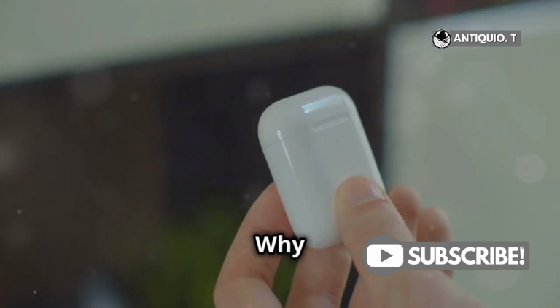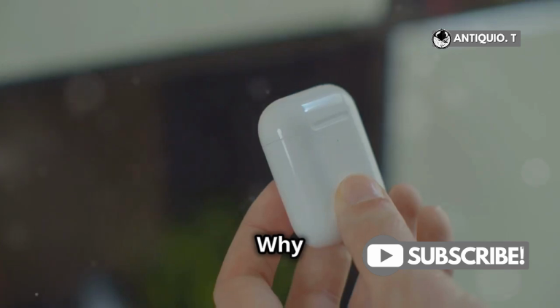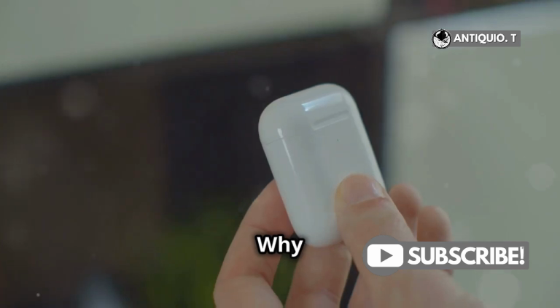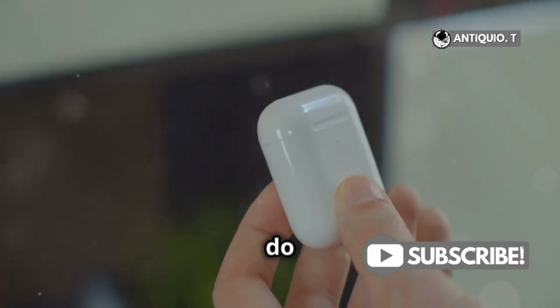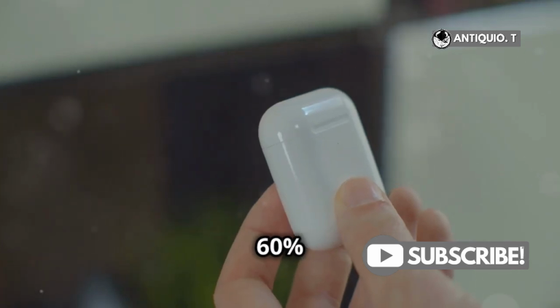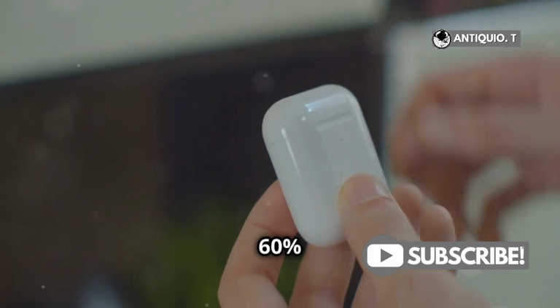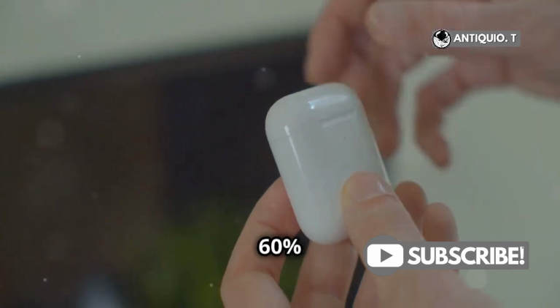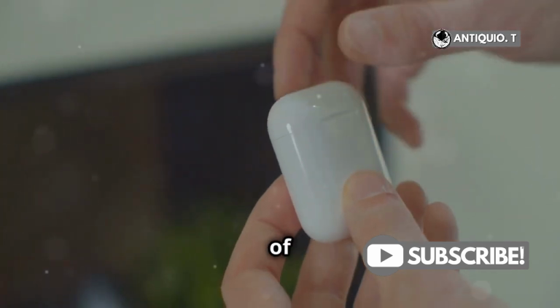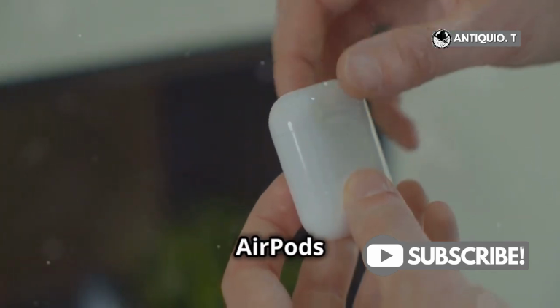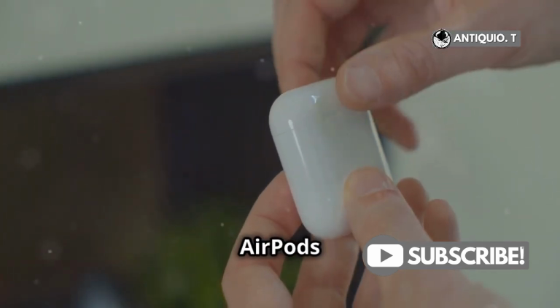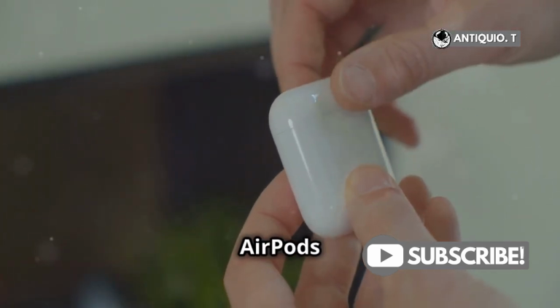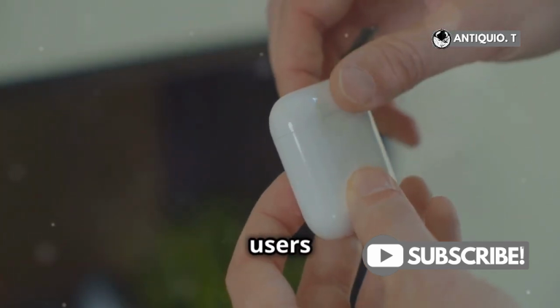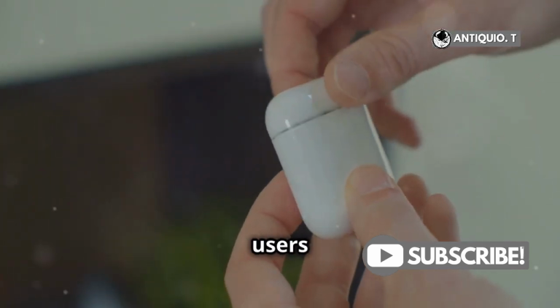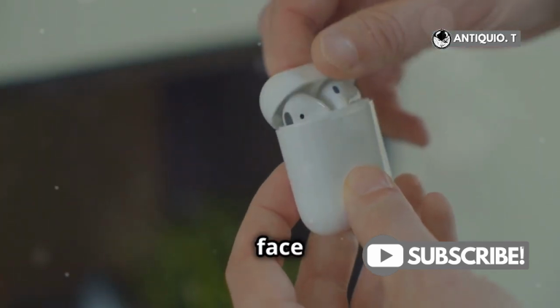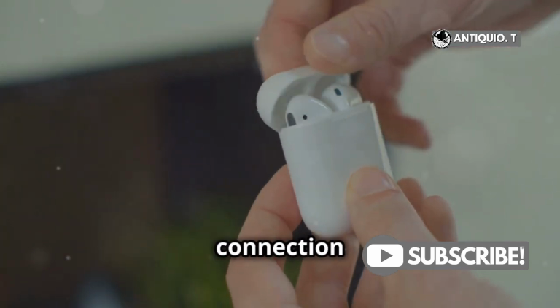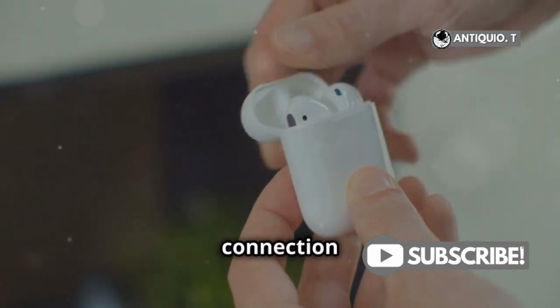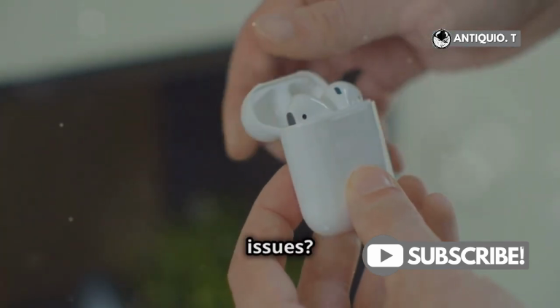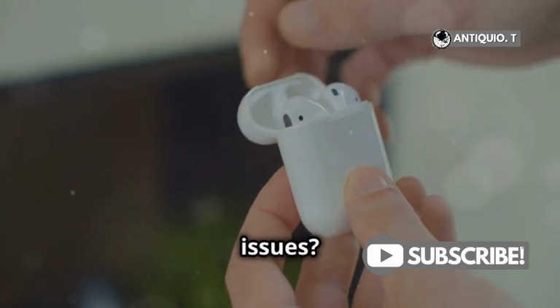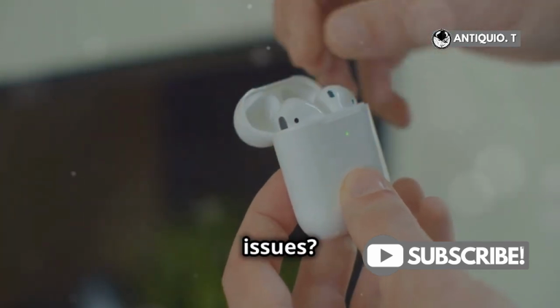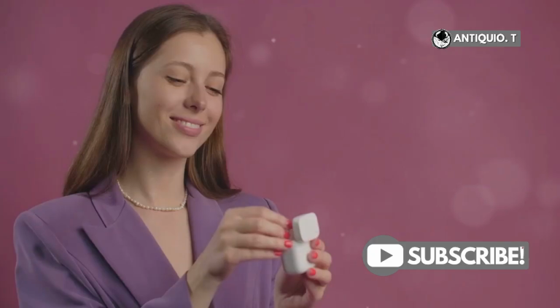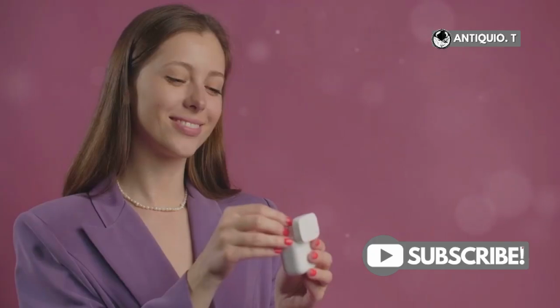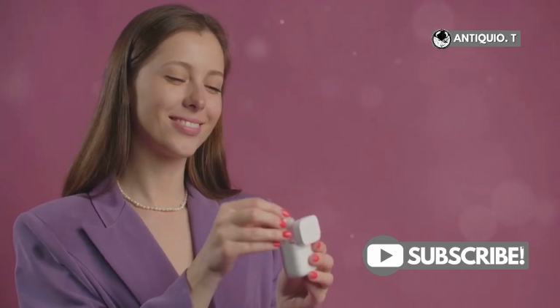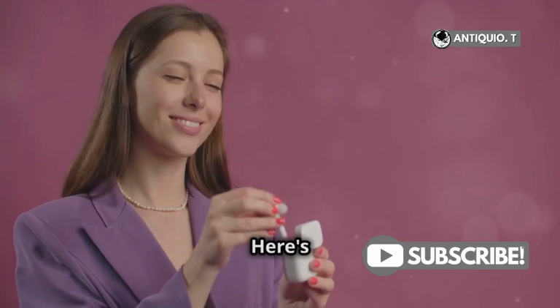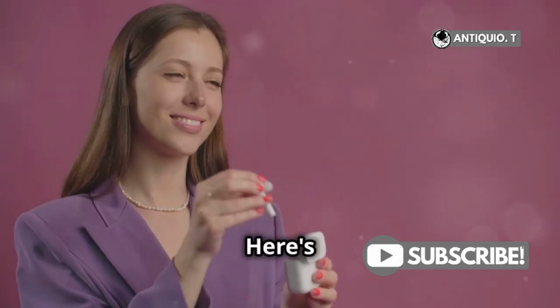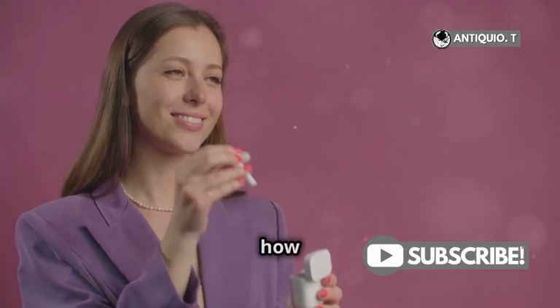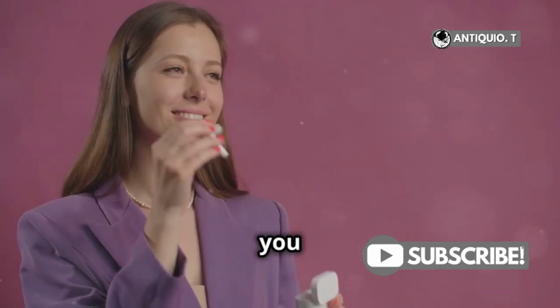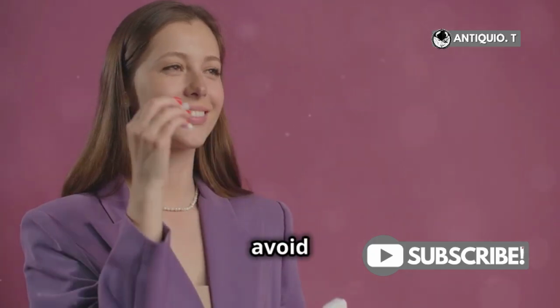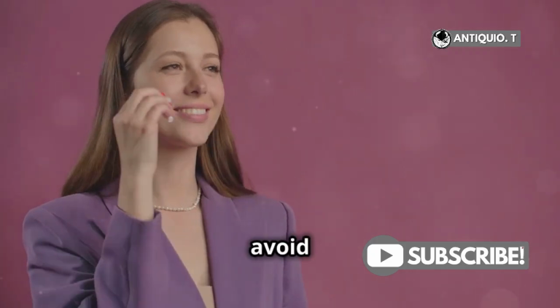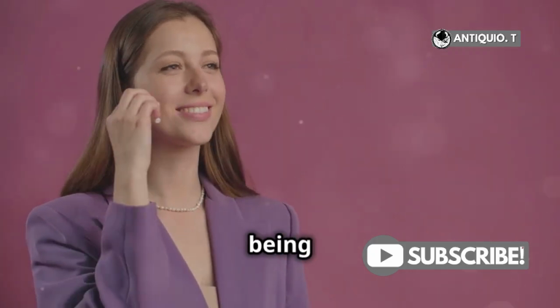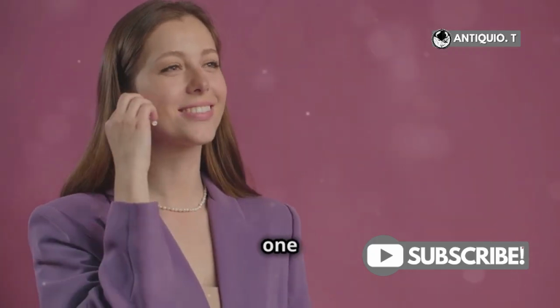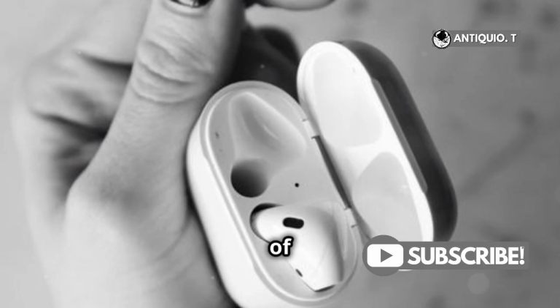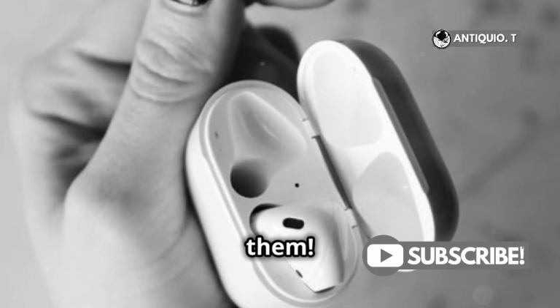Why do 60% of AirPods users face connection issues? Here's how you can avoid being one of them.